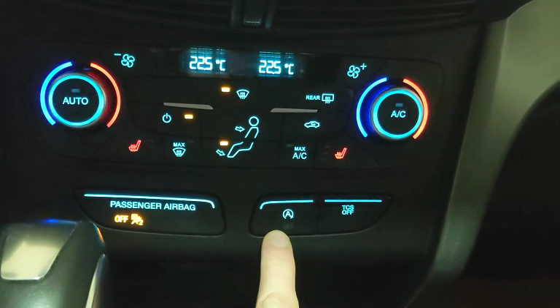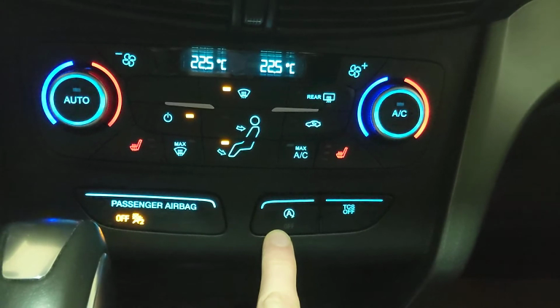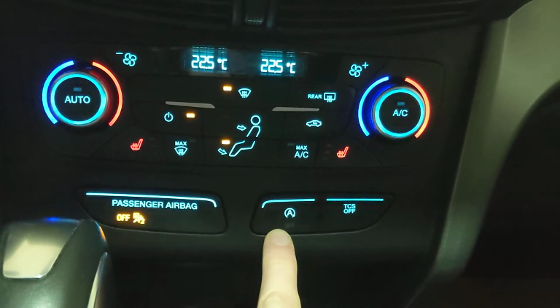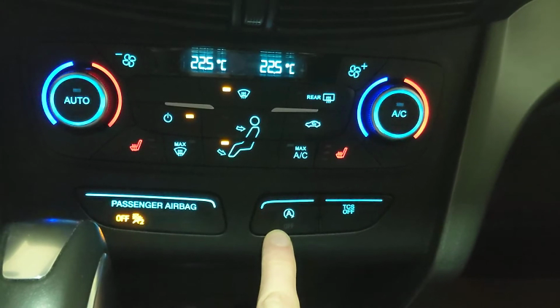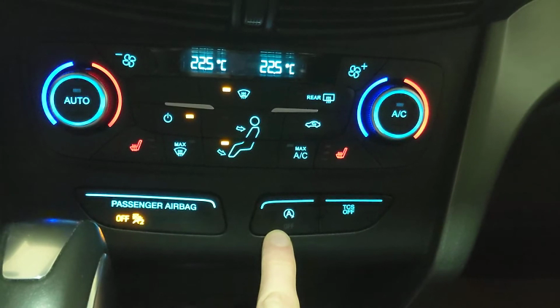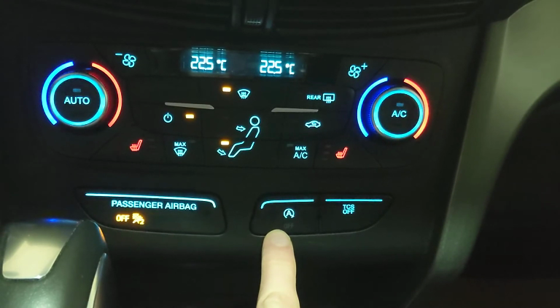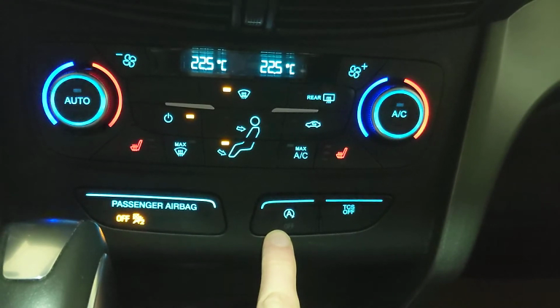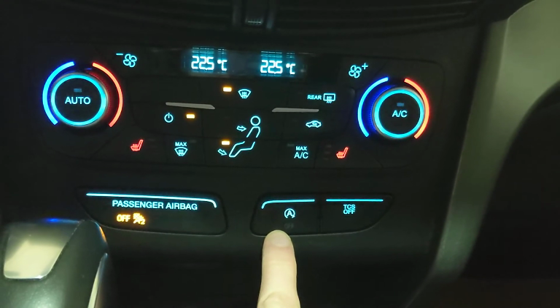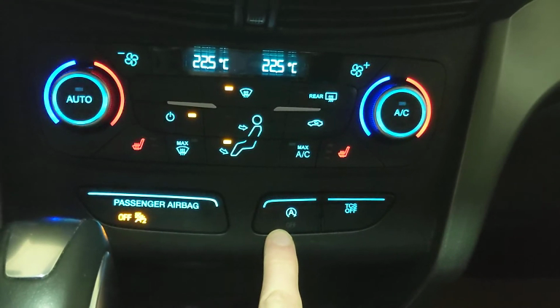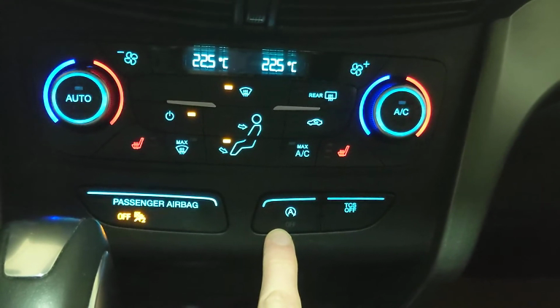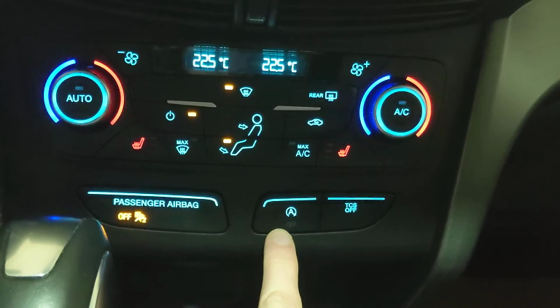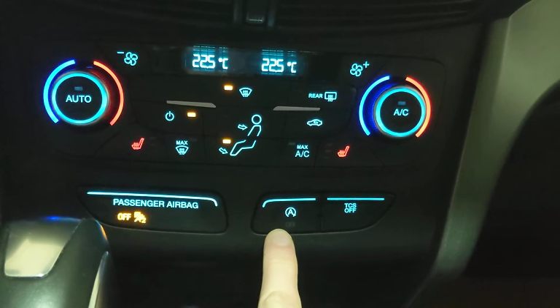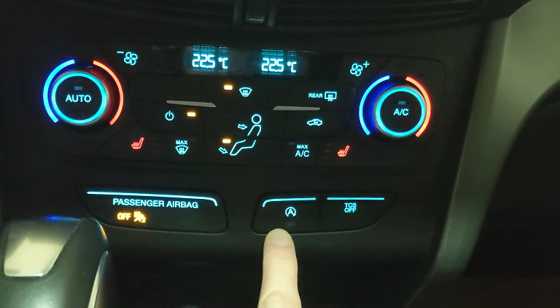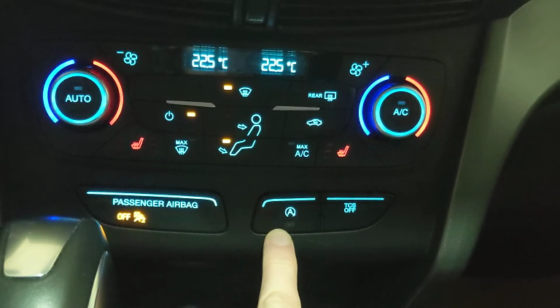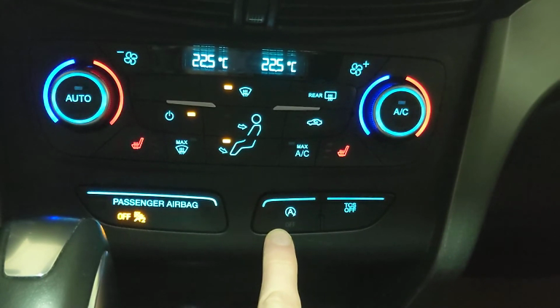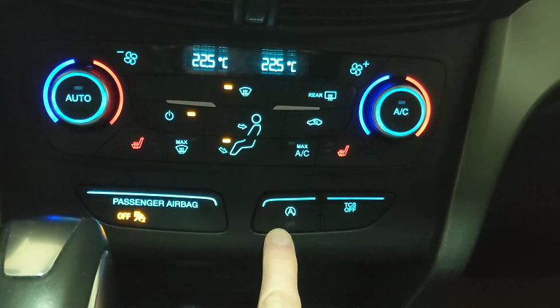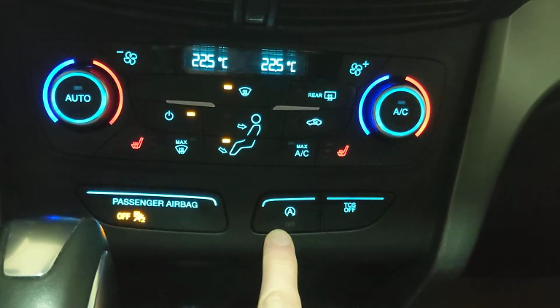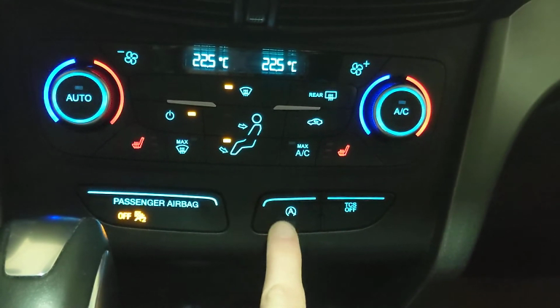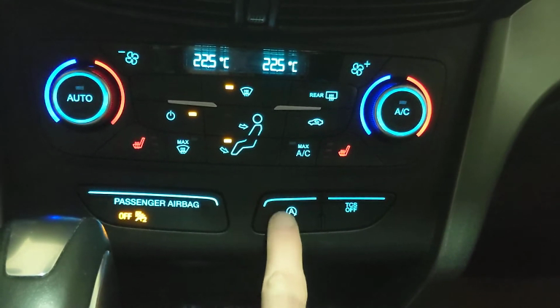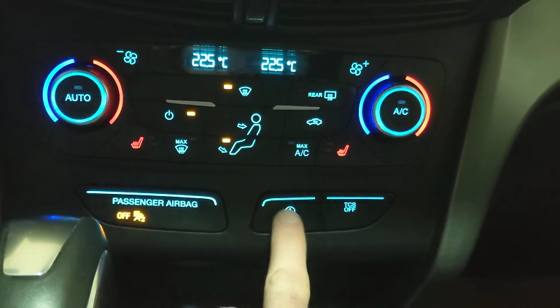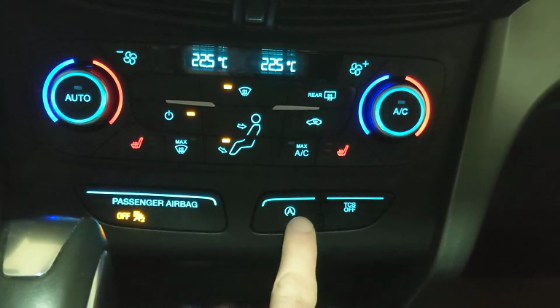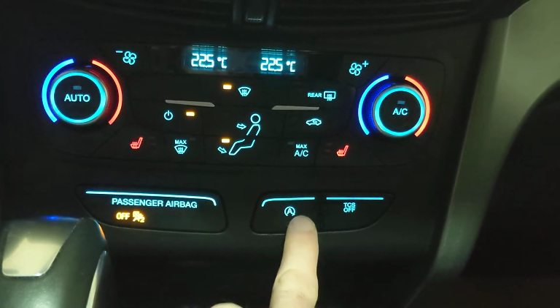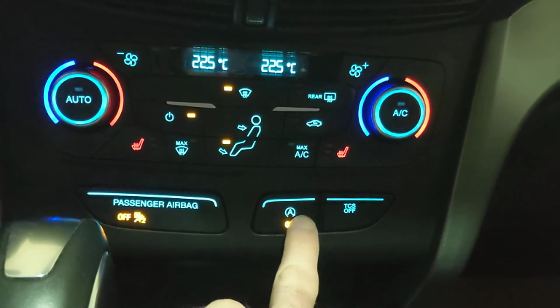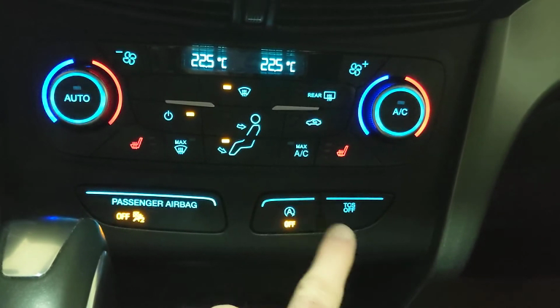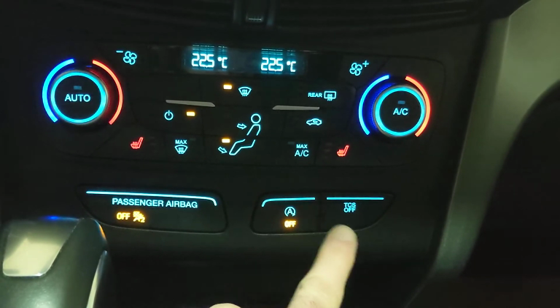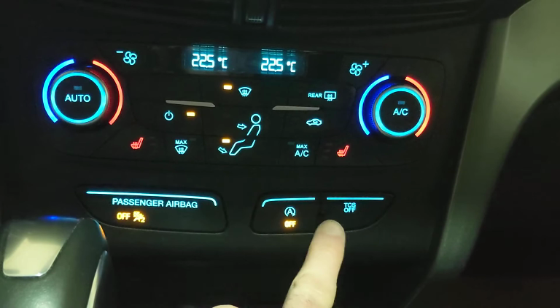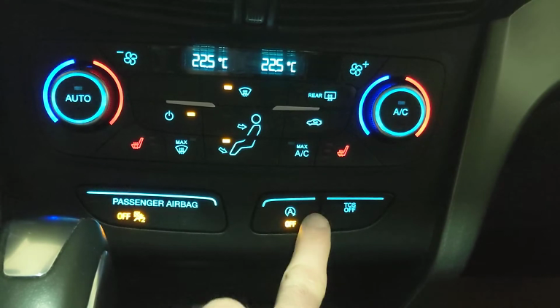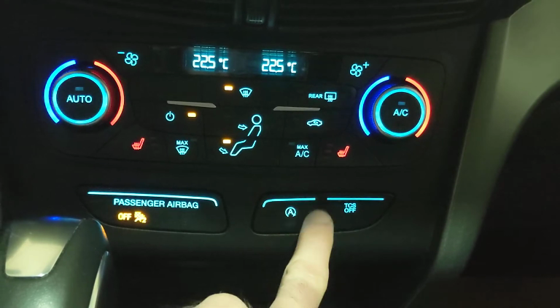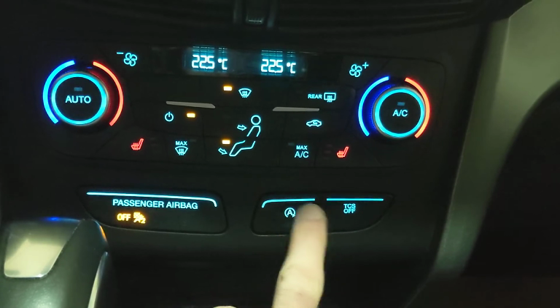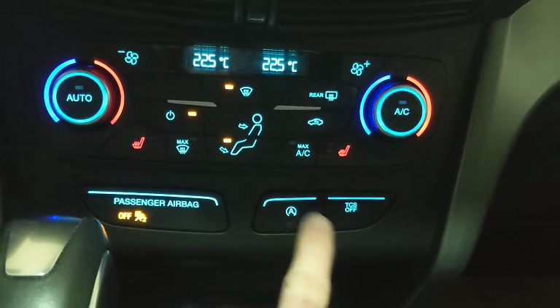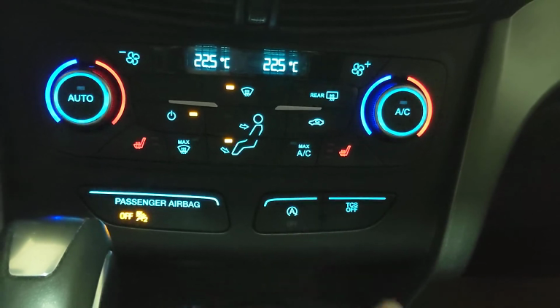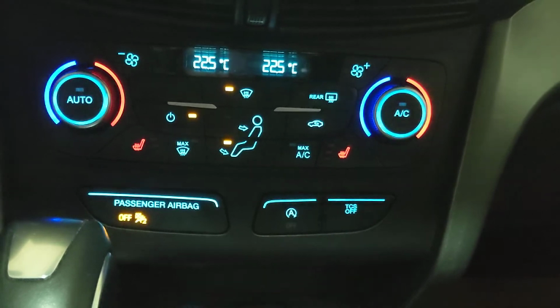As soon as you let go of the brake it does reactivate the engine for you. This button gives you the option to turn that feature on and off if needed.